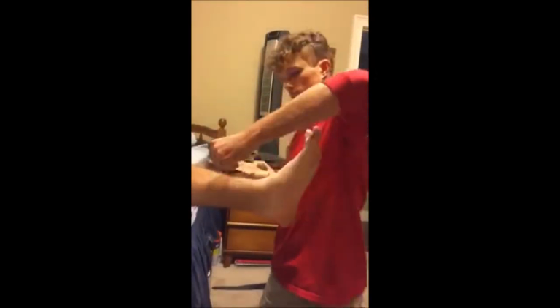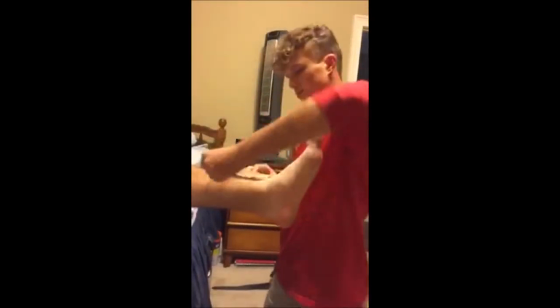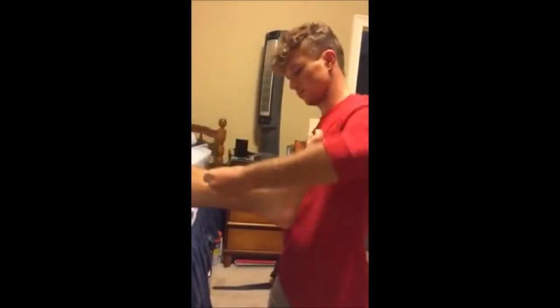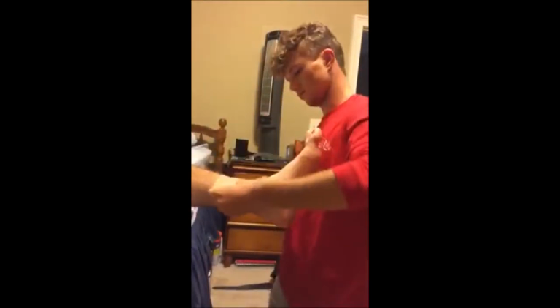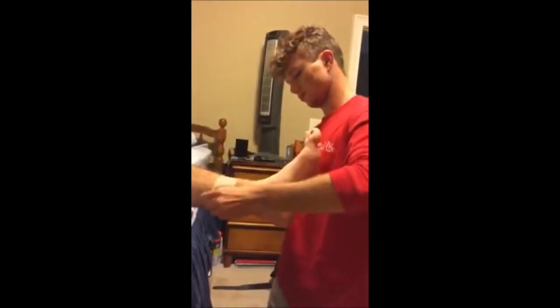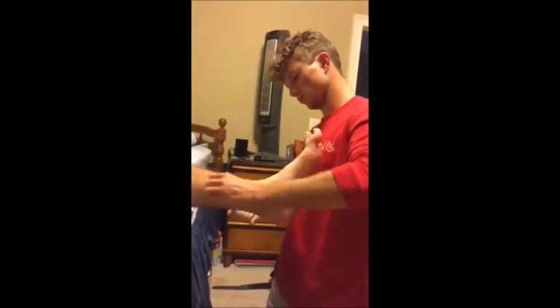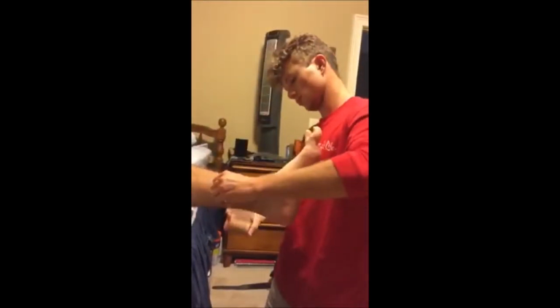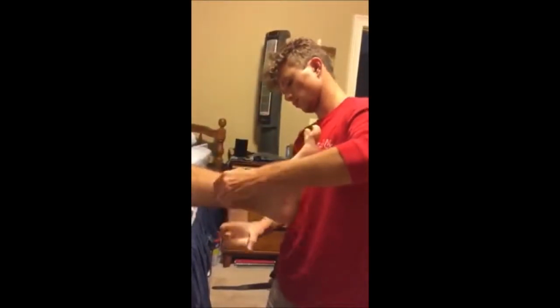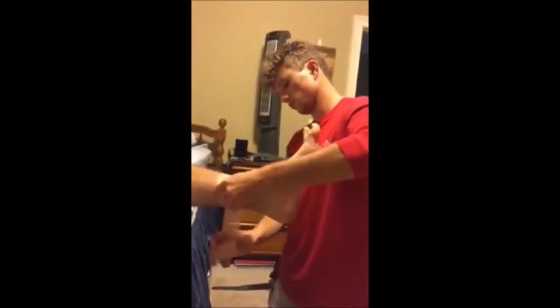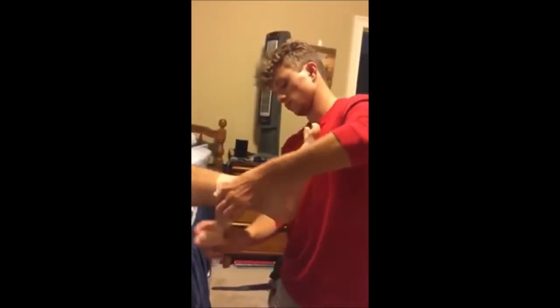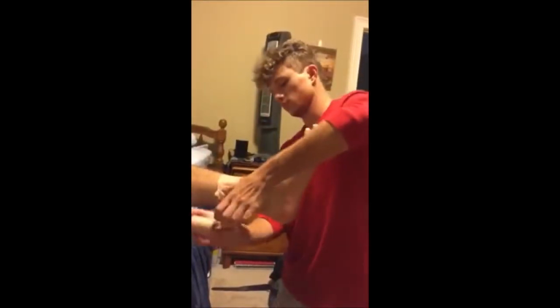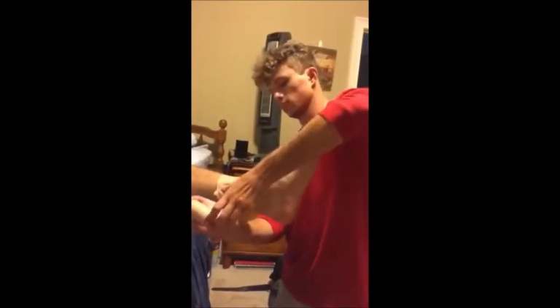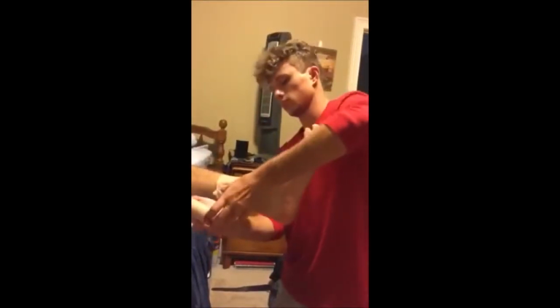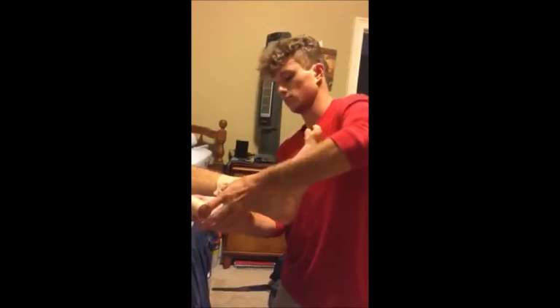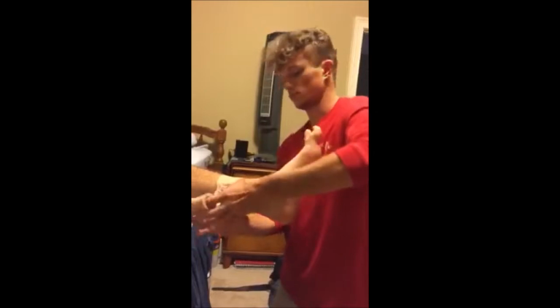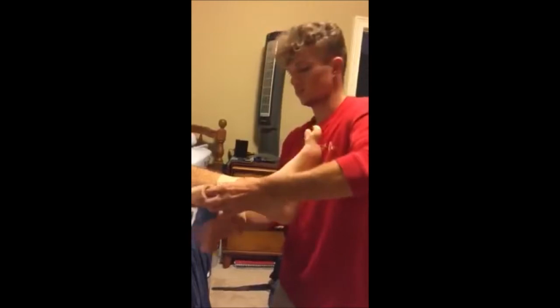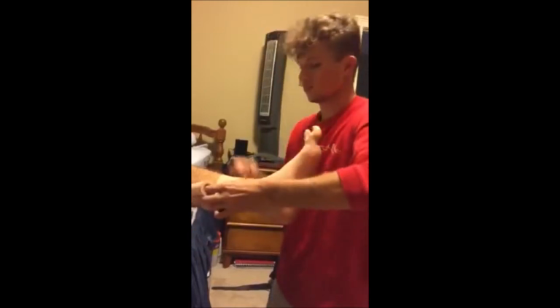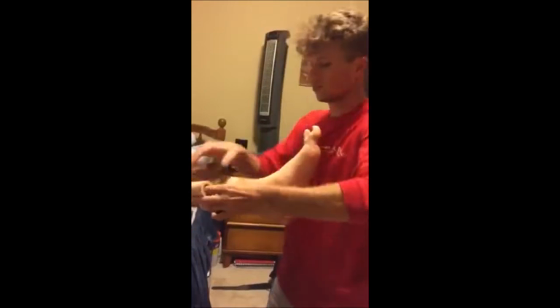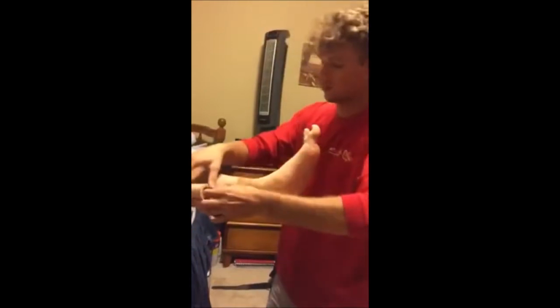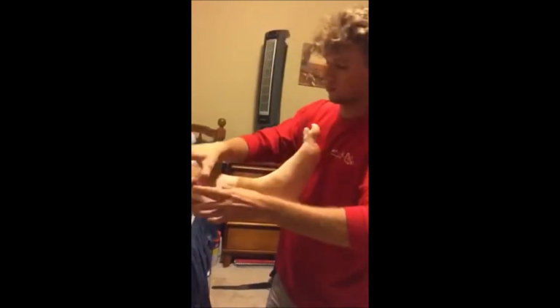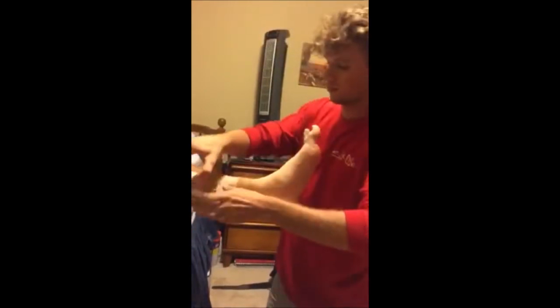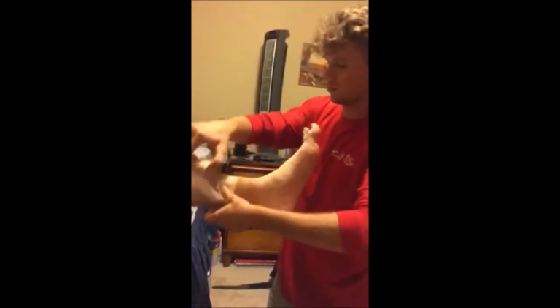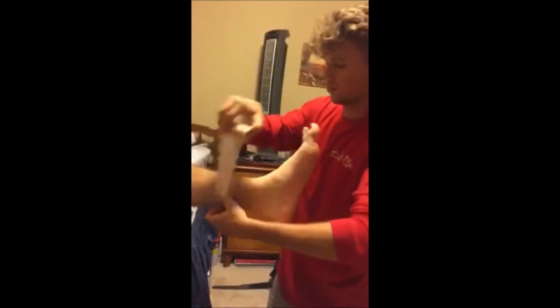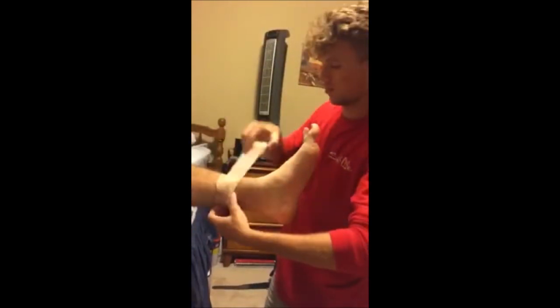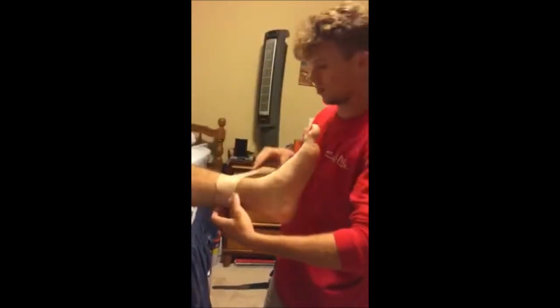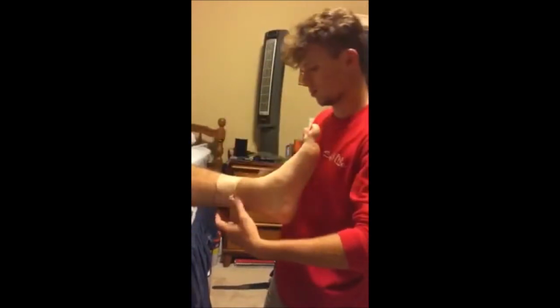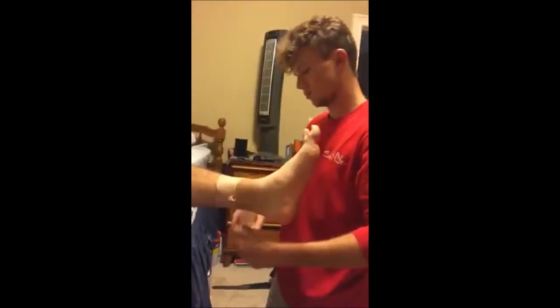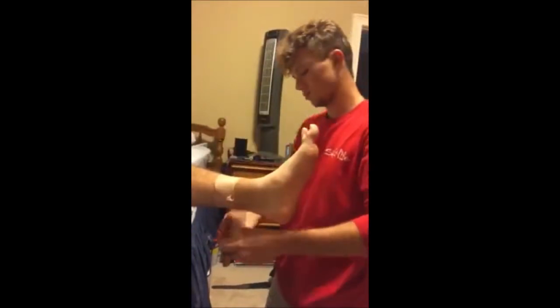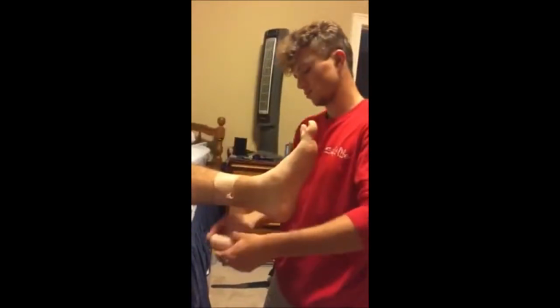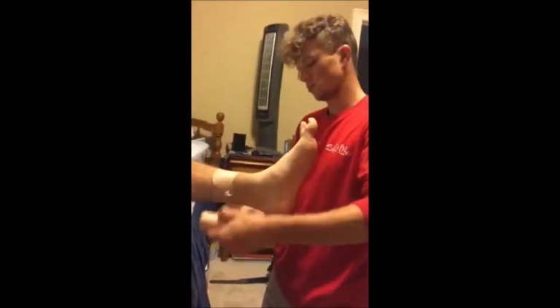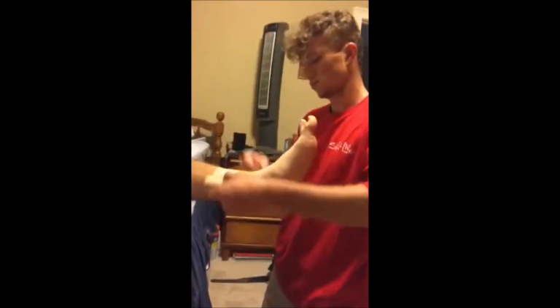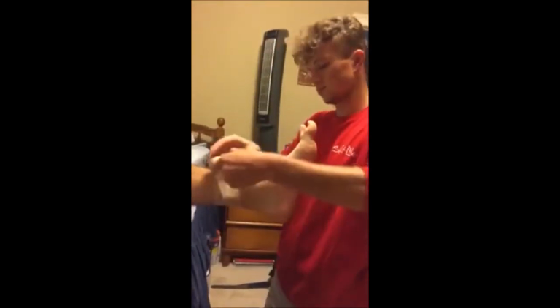First, apply a layer of pre-wrap to the ankle, coming up at least 6 inches above the malleolus.